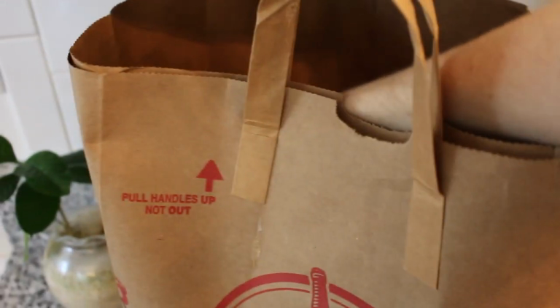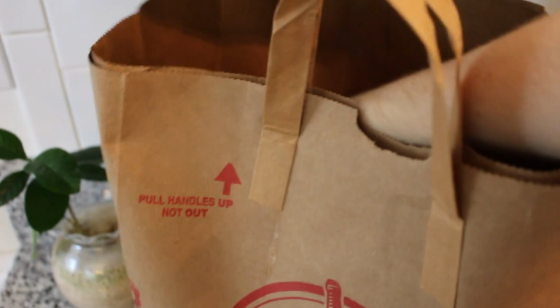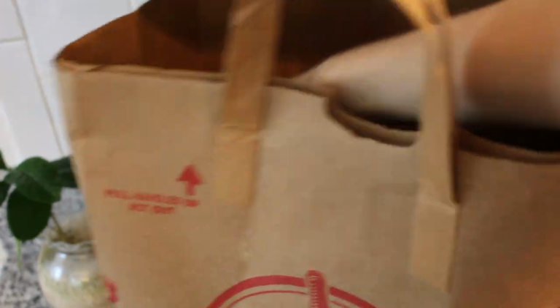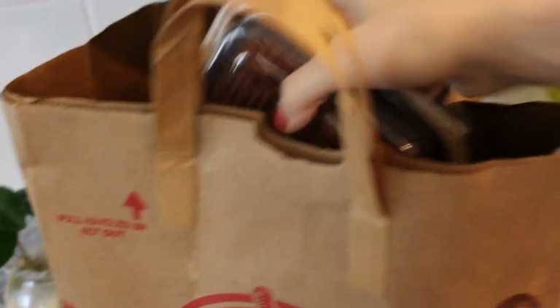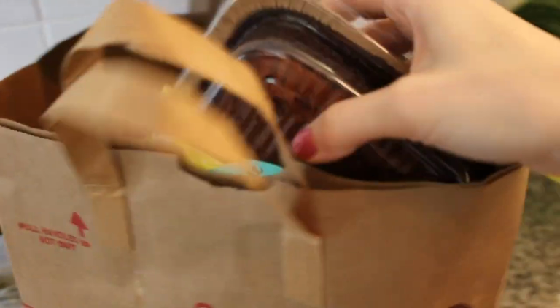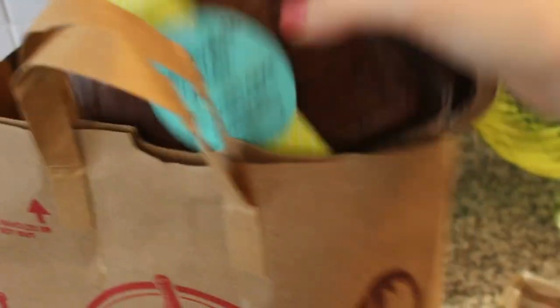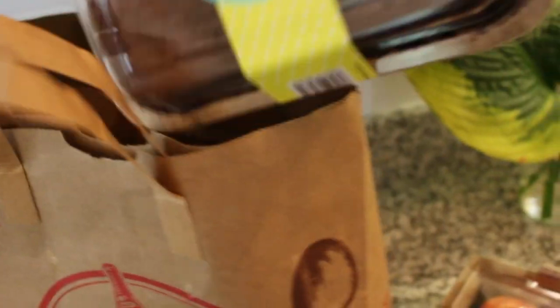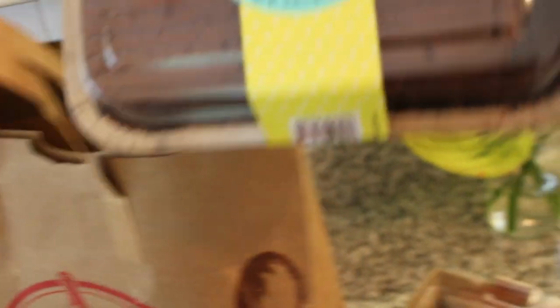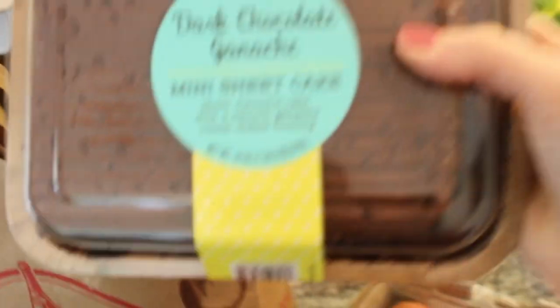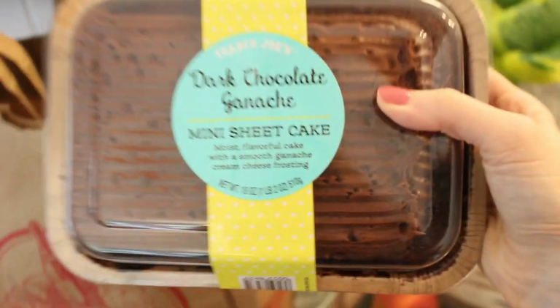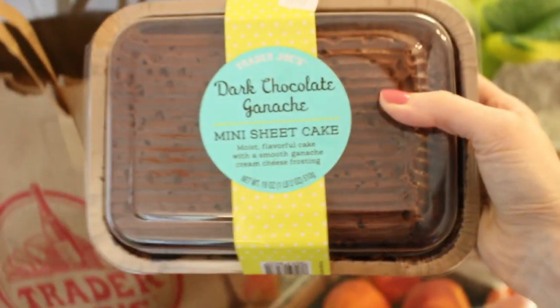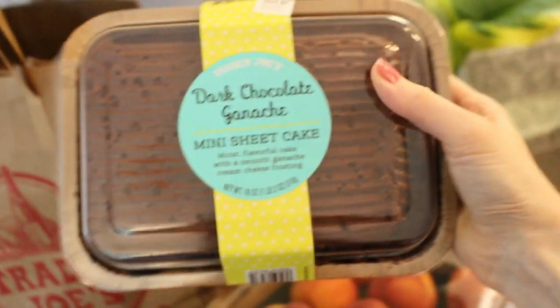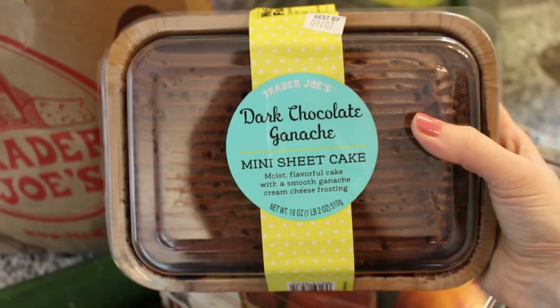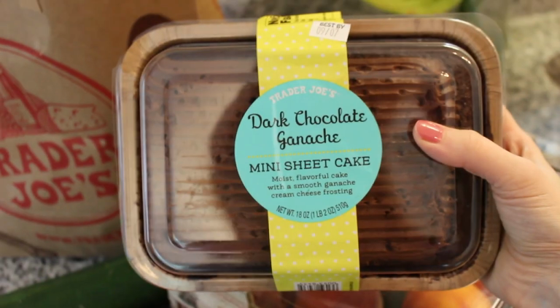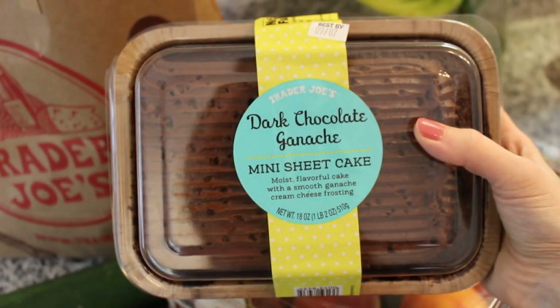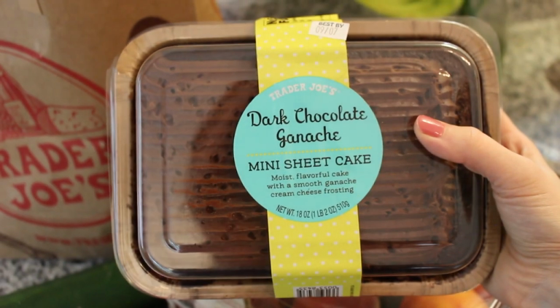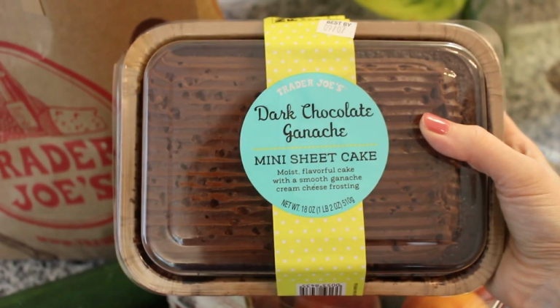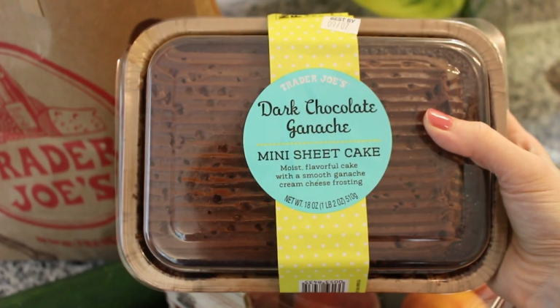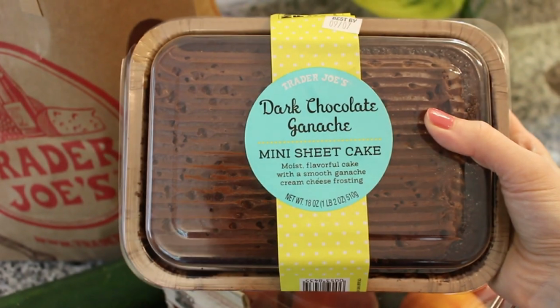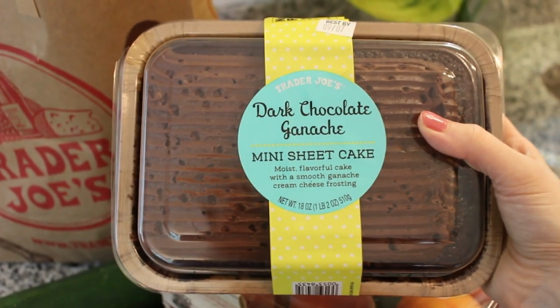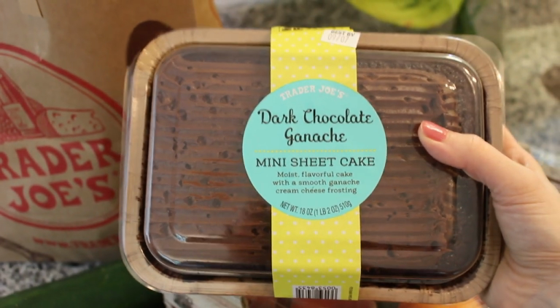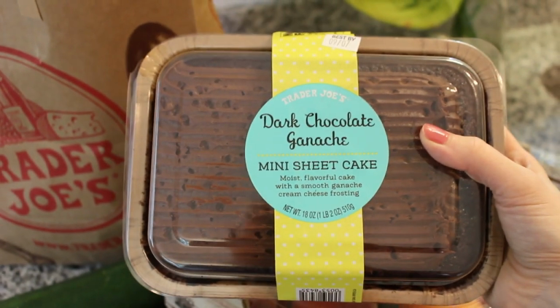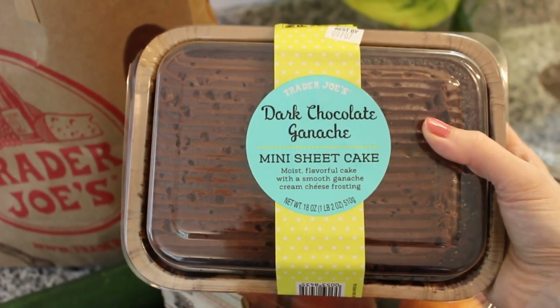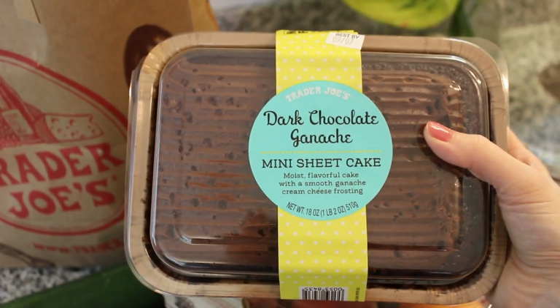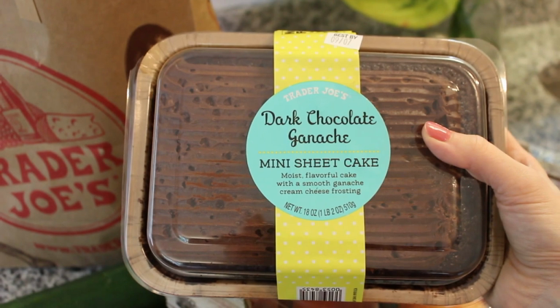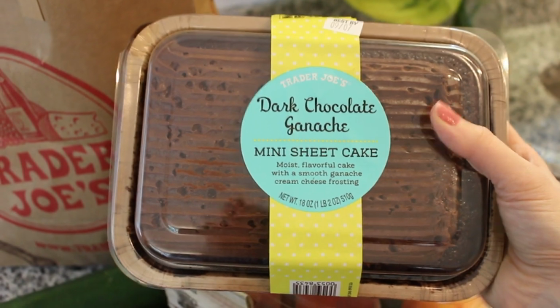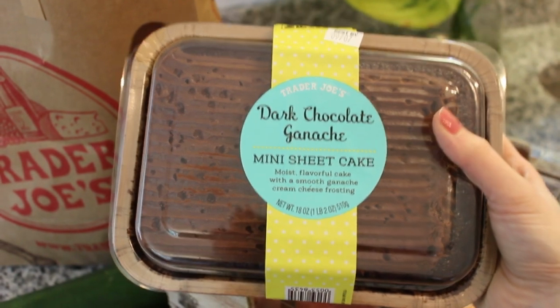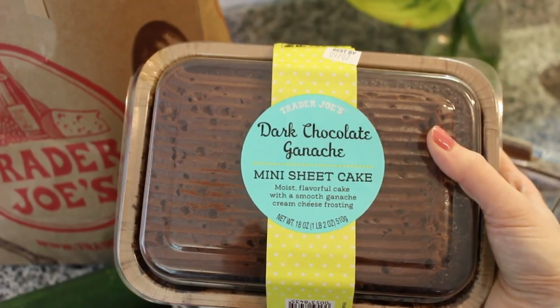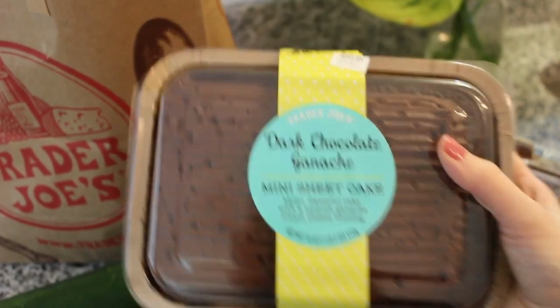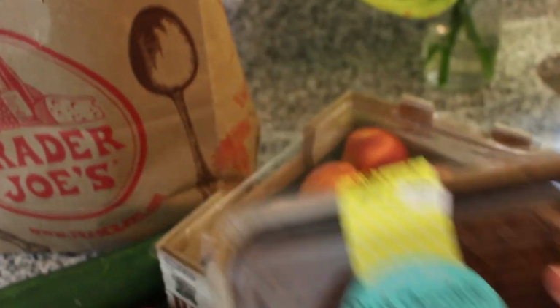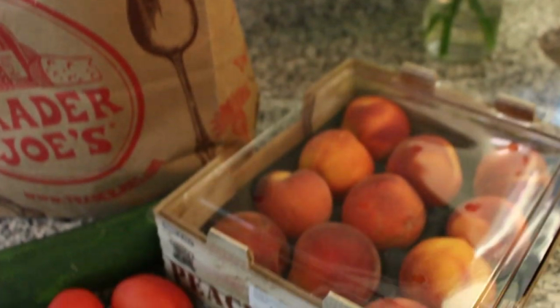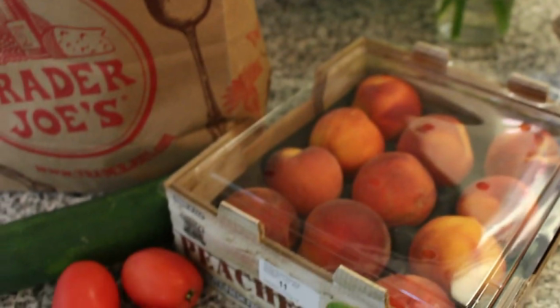We went to Trader Joe's and picked up some fresh produce along with some other goodies. This is the best chocolate cake I've ever gotten from a grocery store.